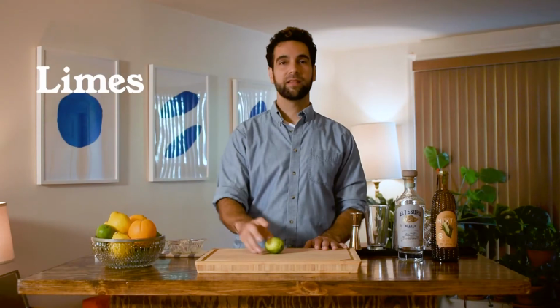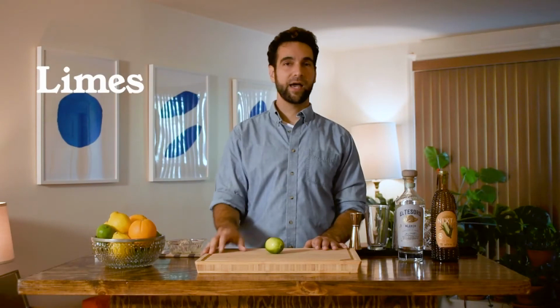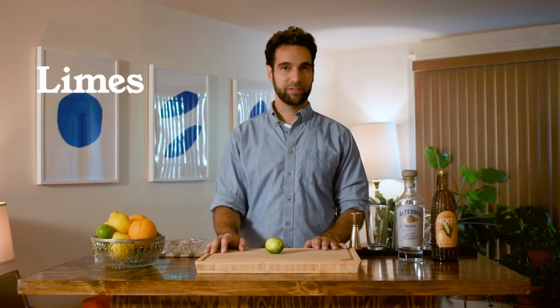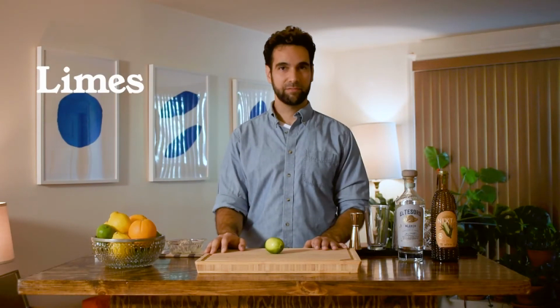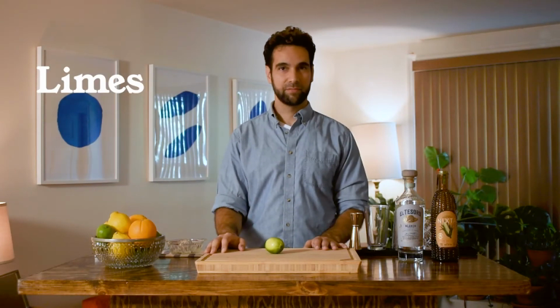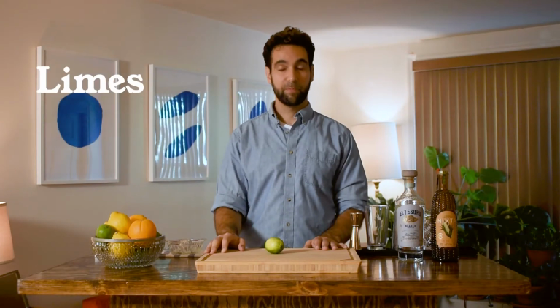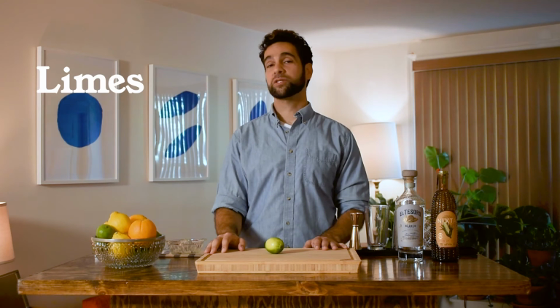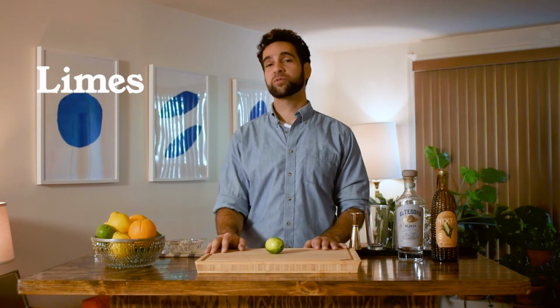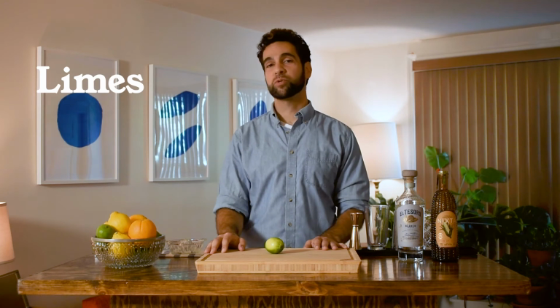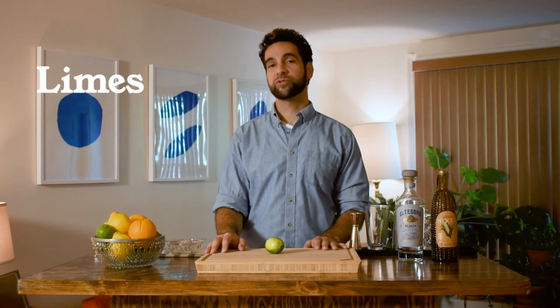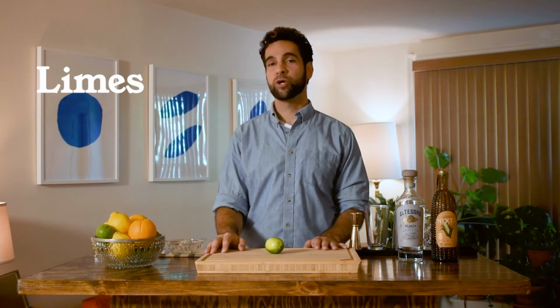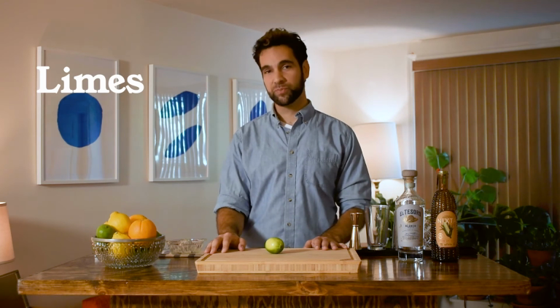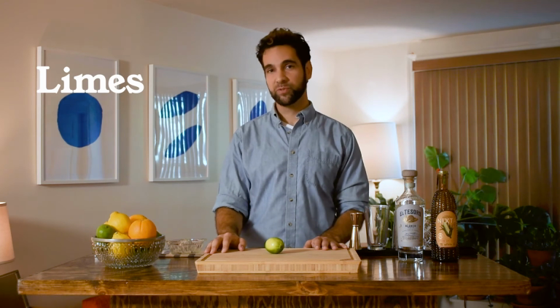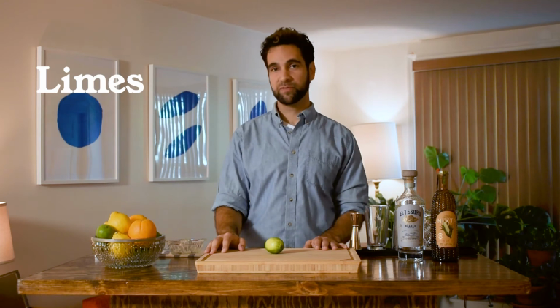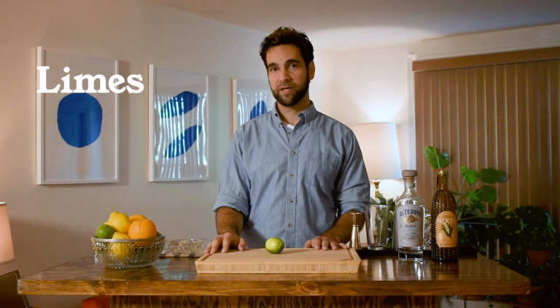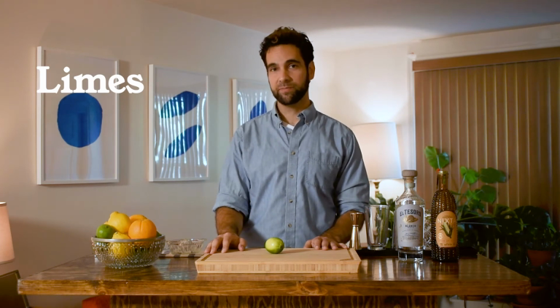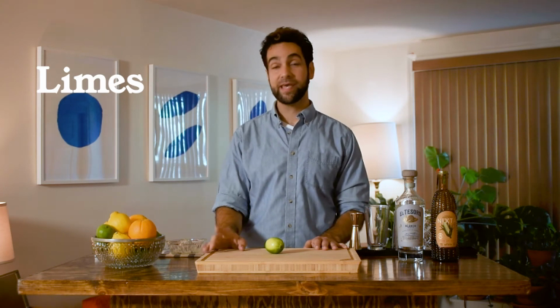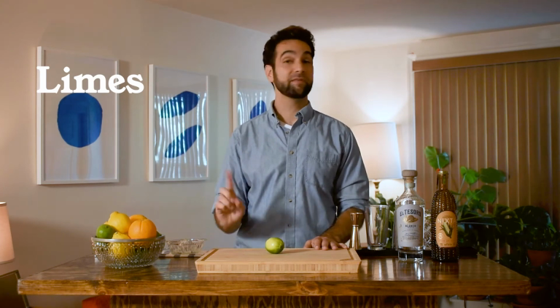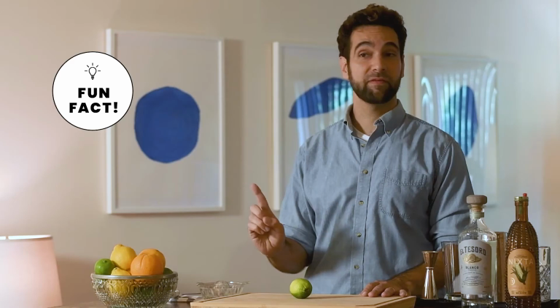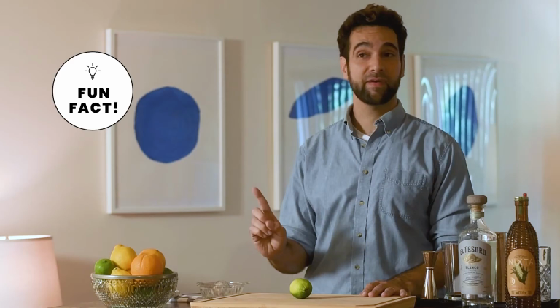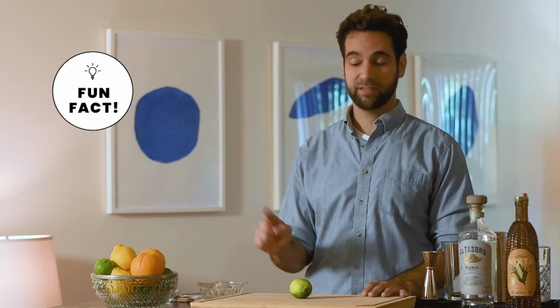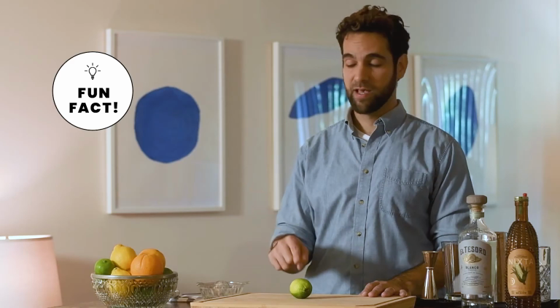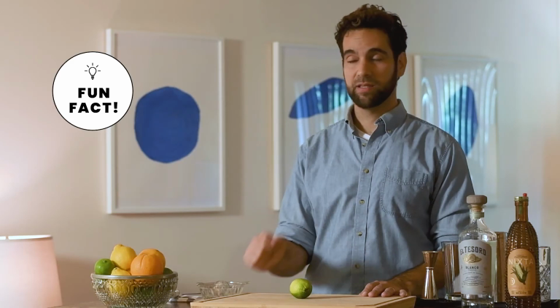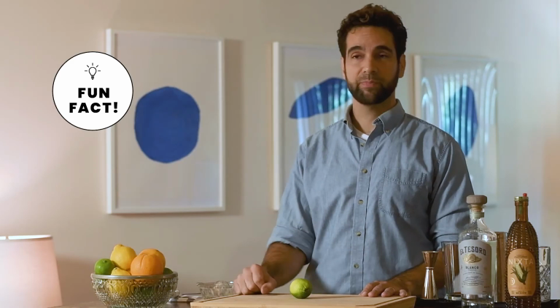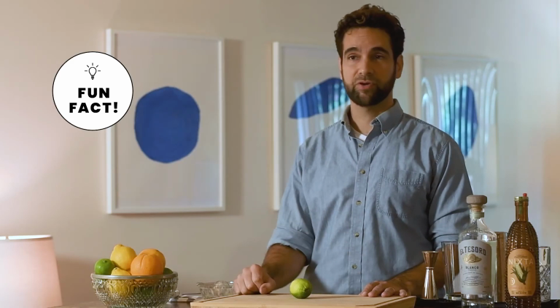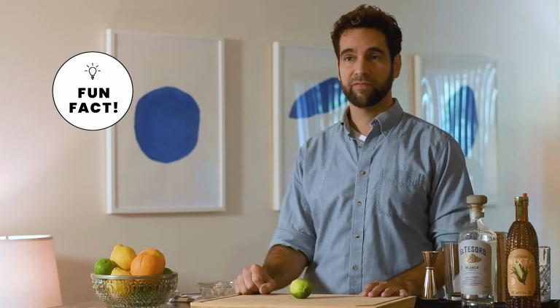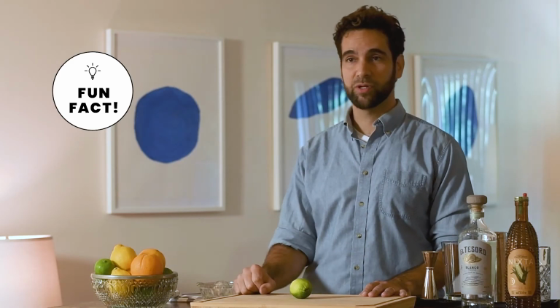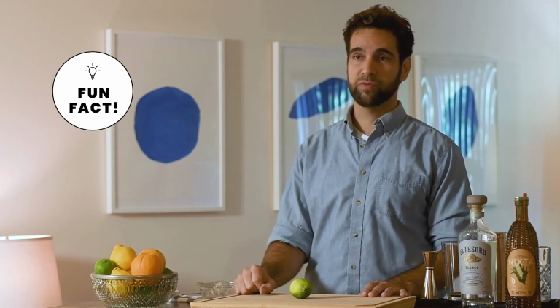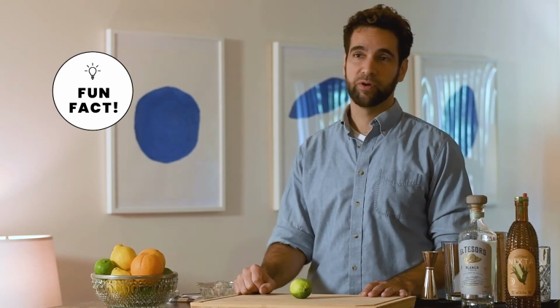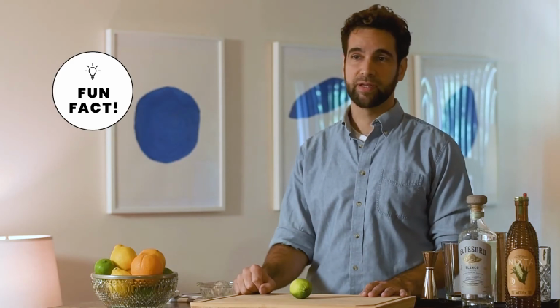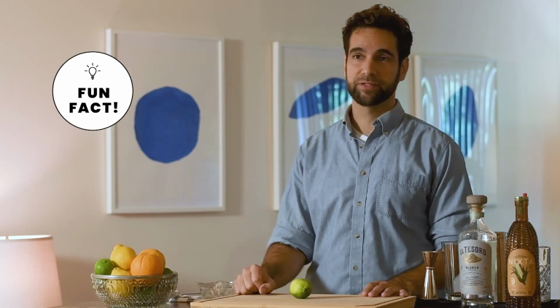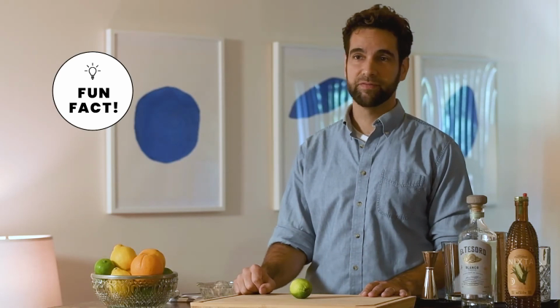Limes. Mexico is the world's largest producer of limes — and fun fact, limes are great if you want to avoid getting scurvy.